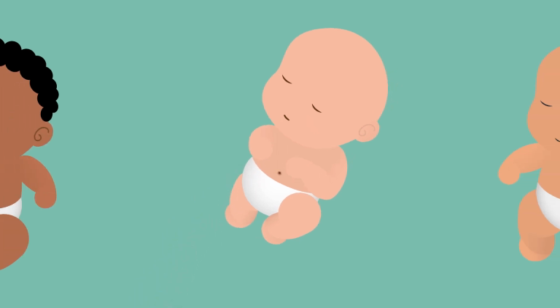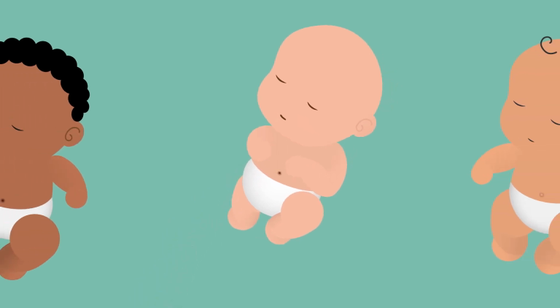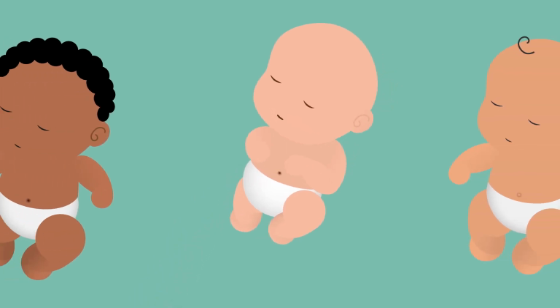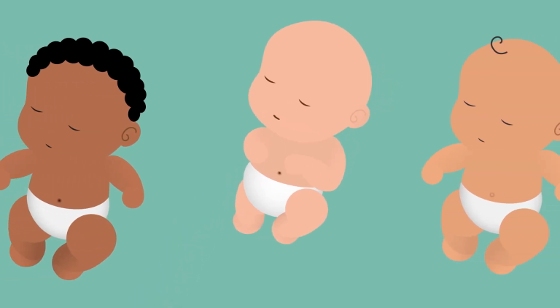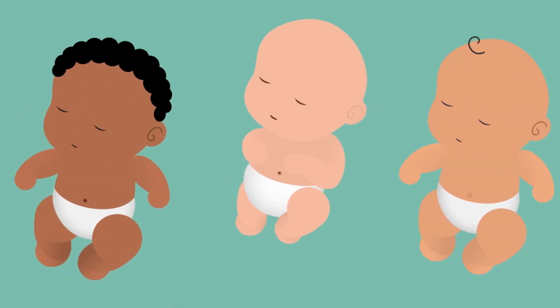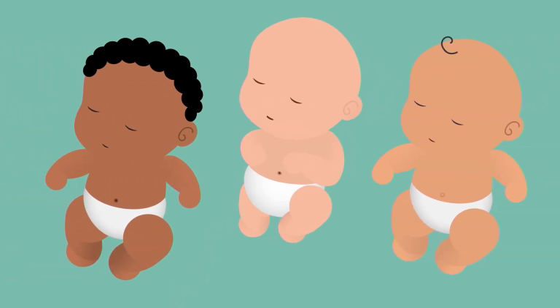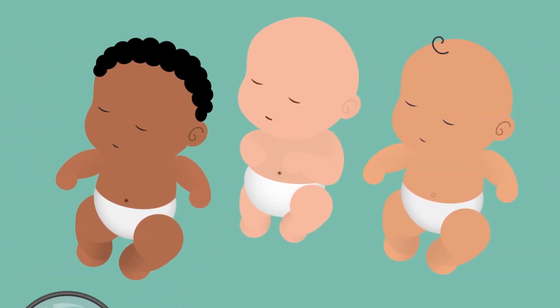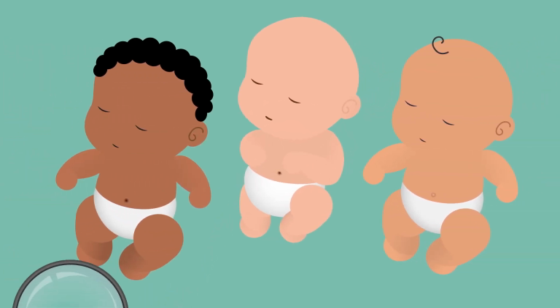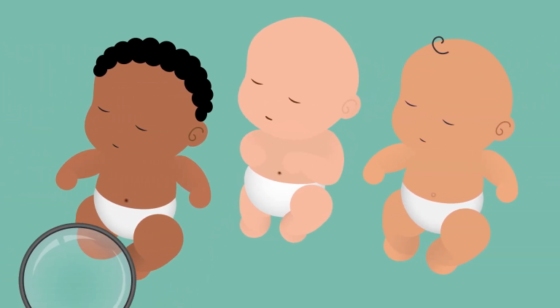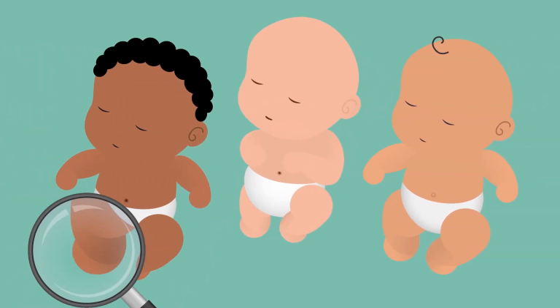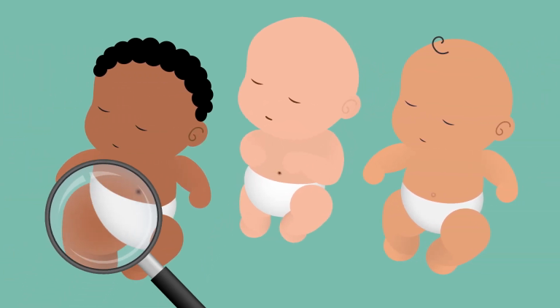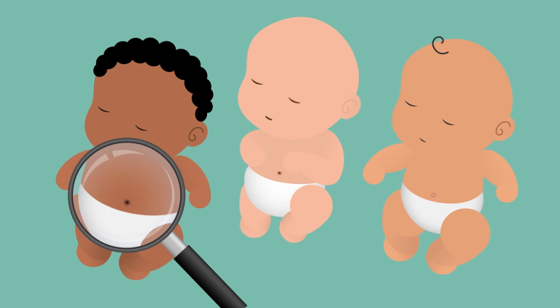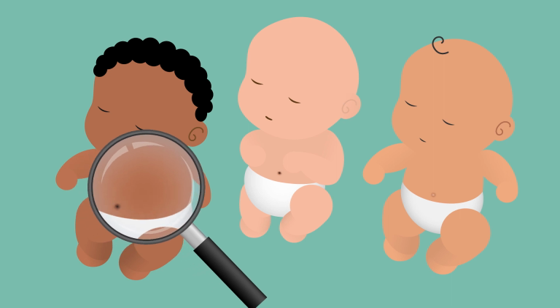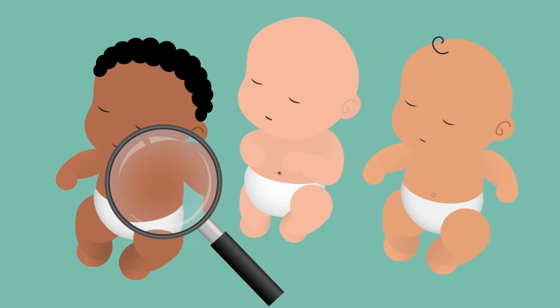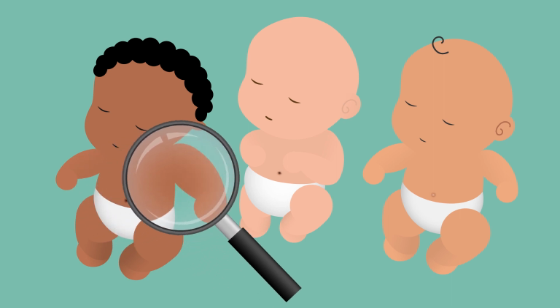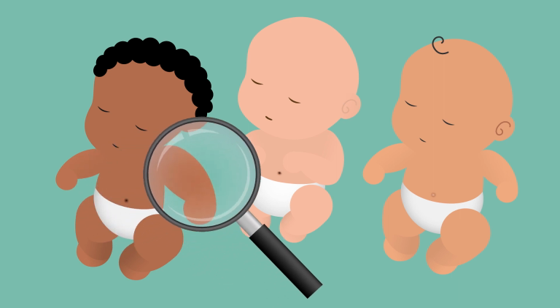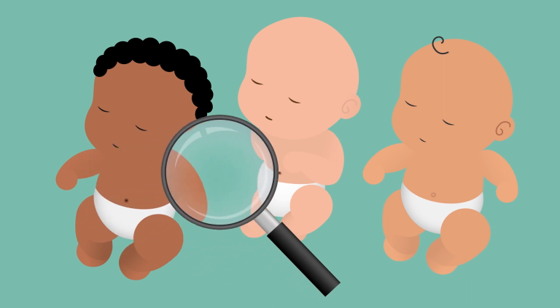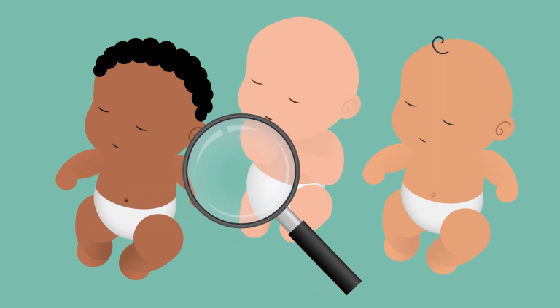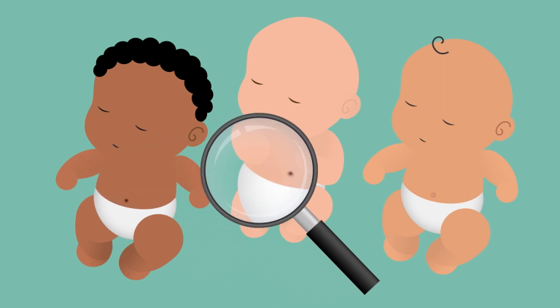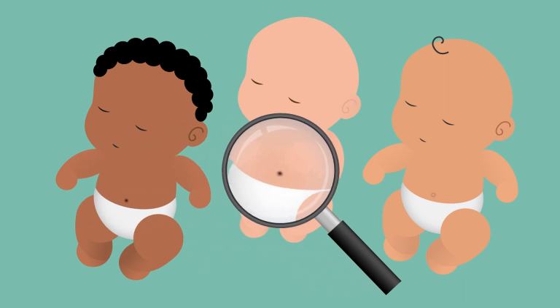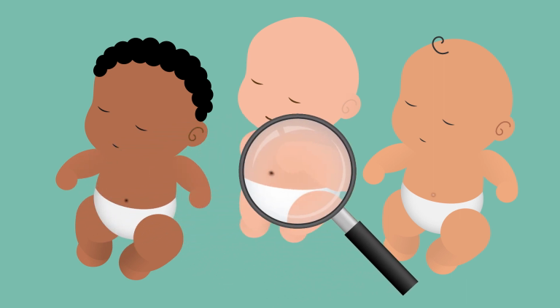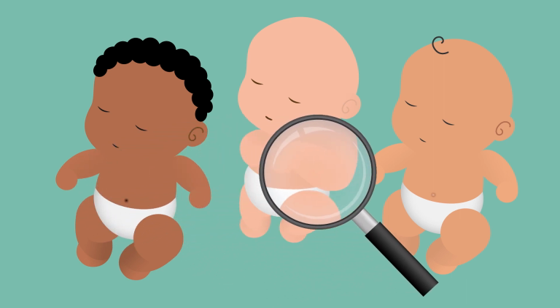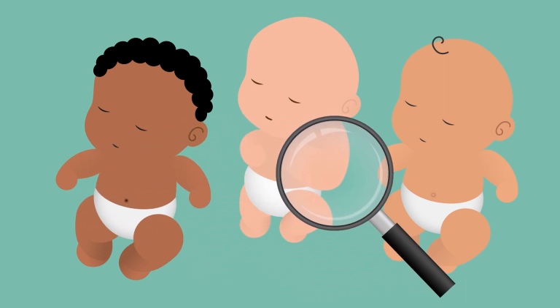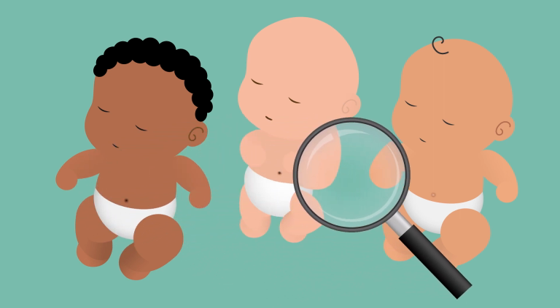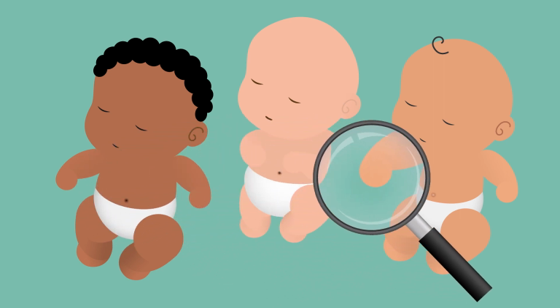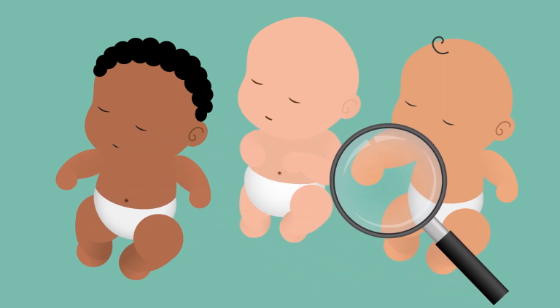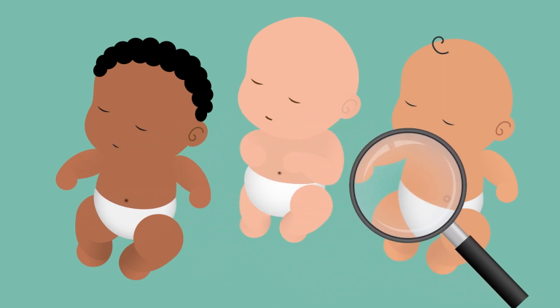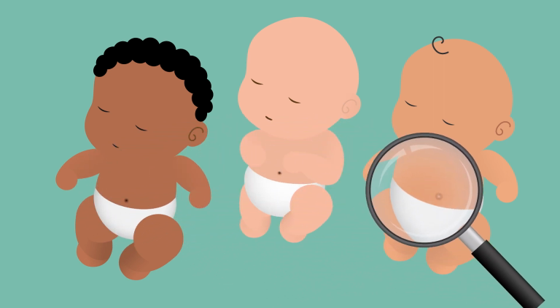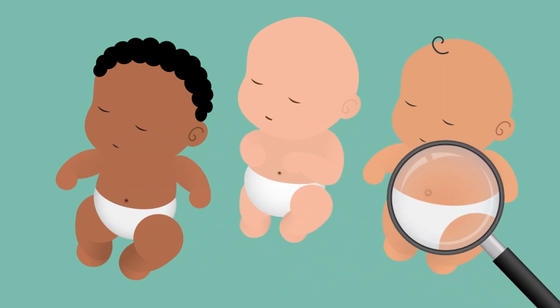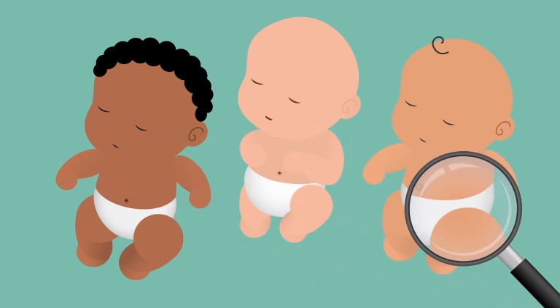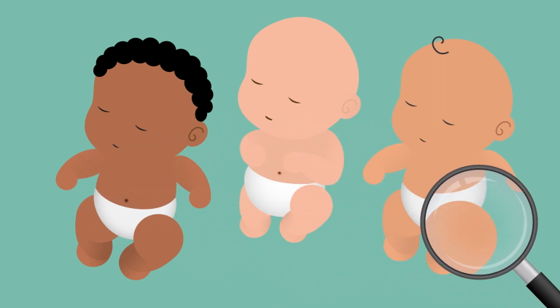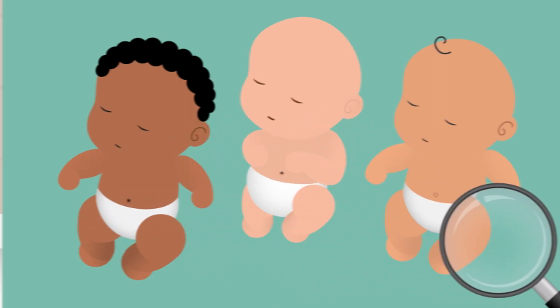Depending on how it dries, this is how people can have differently shaped belly buttons. Everyone's is a little bit different.